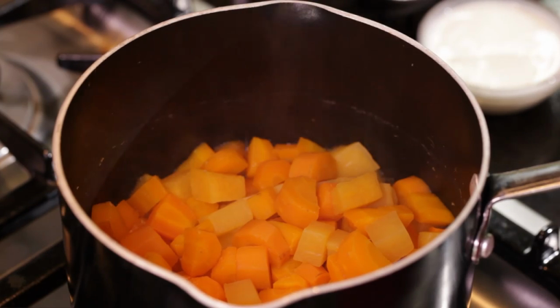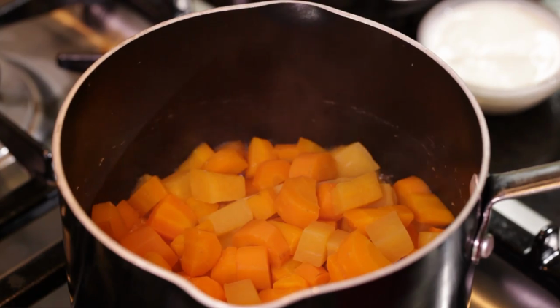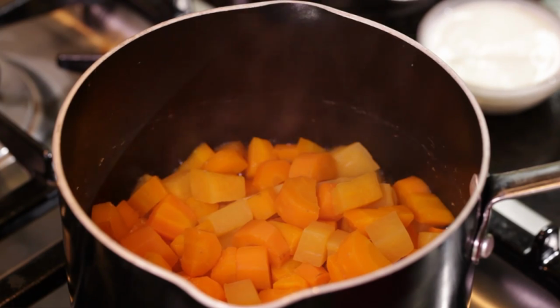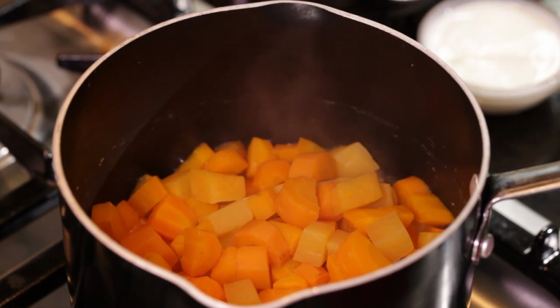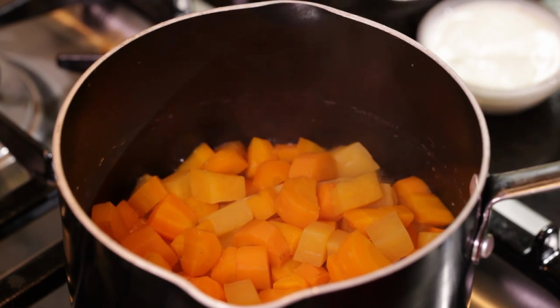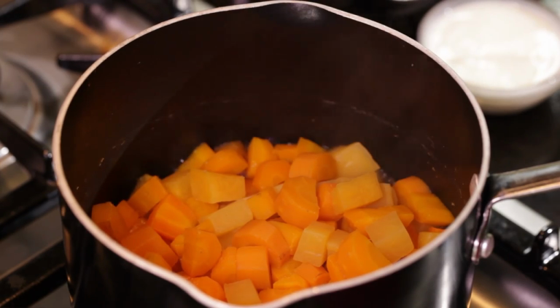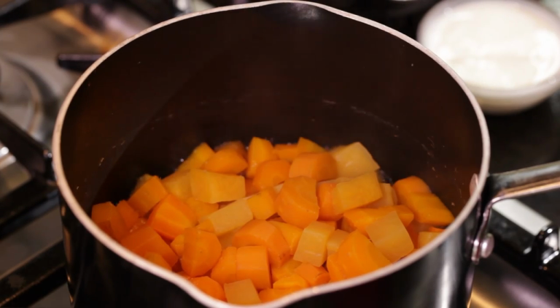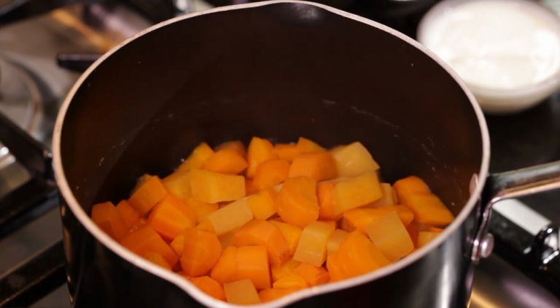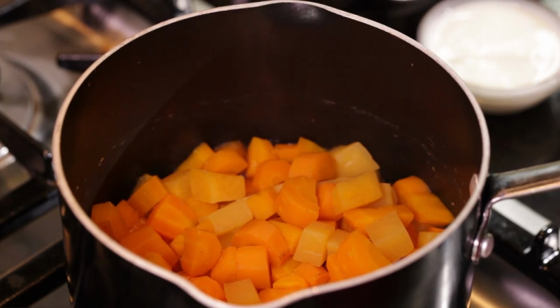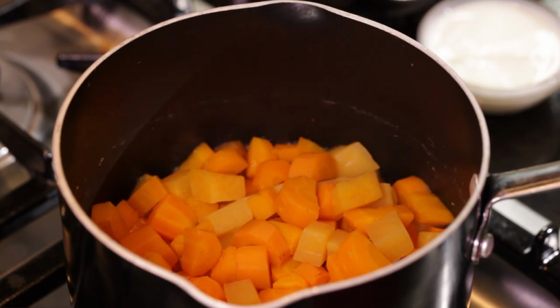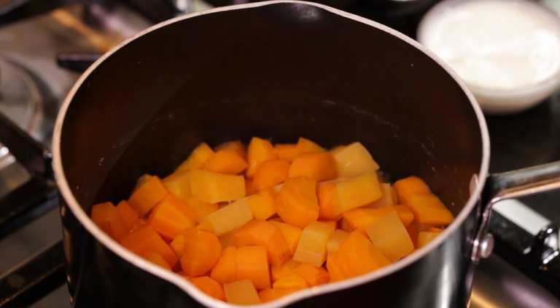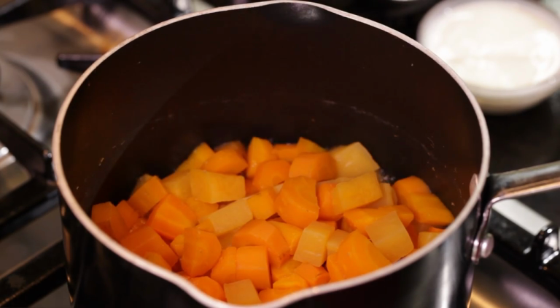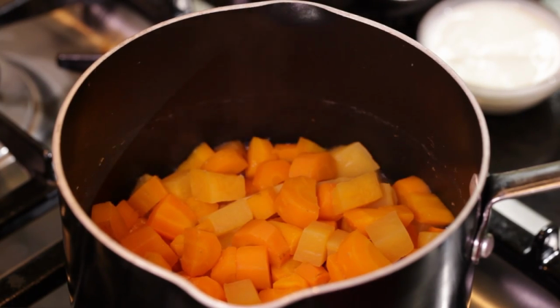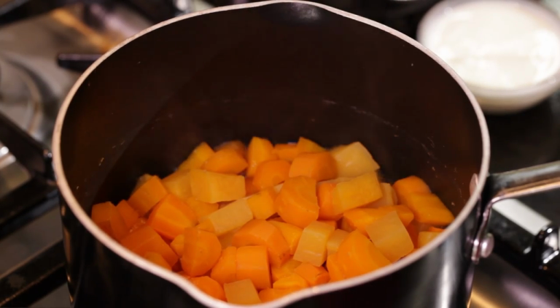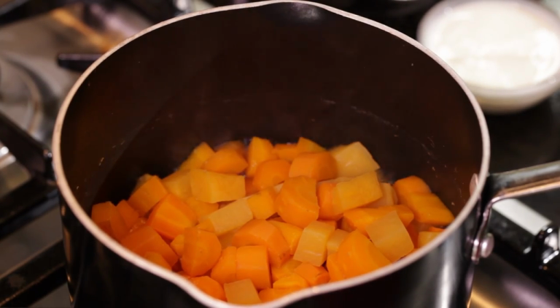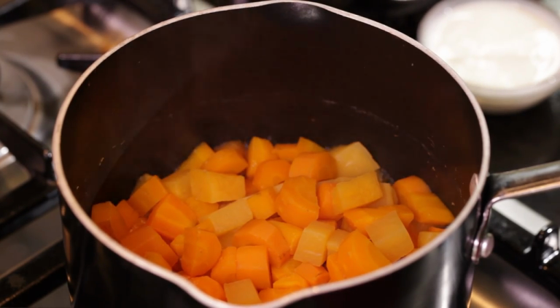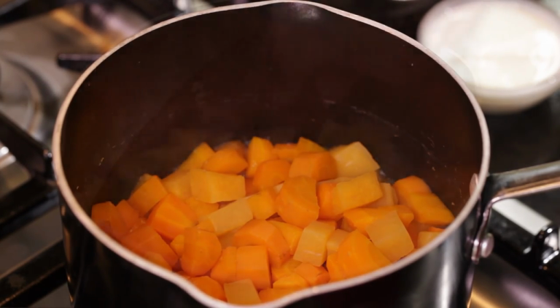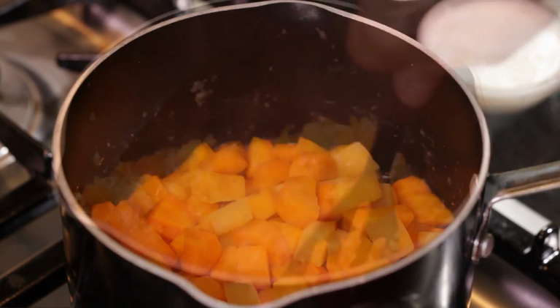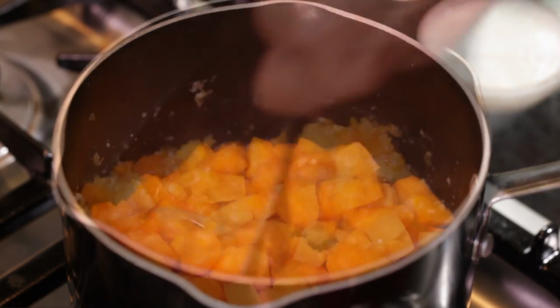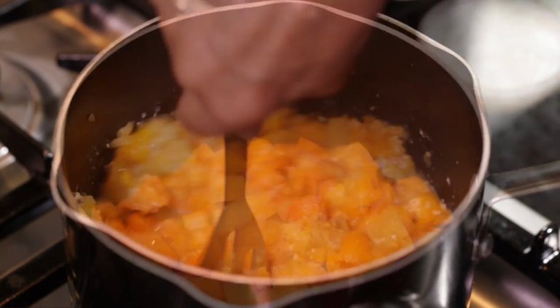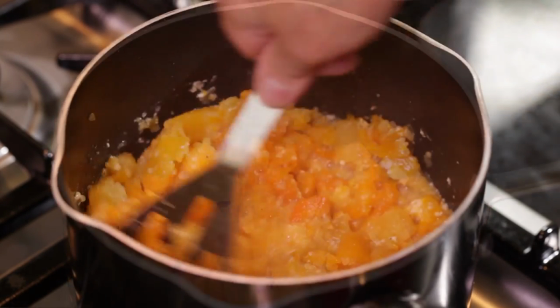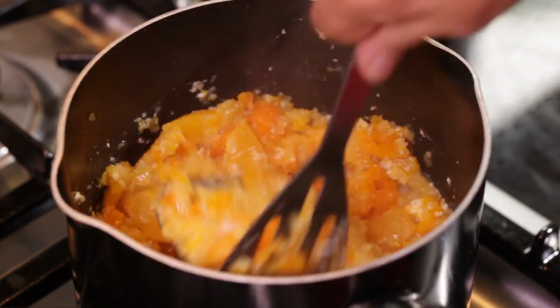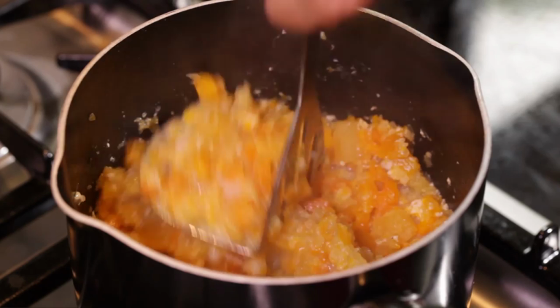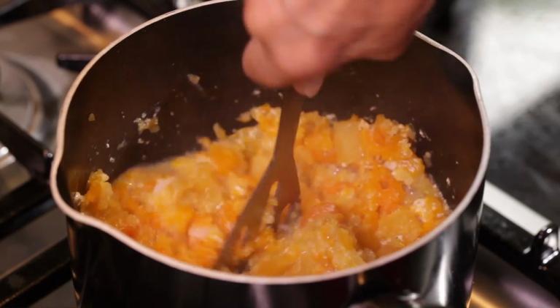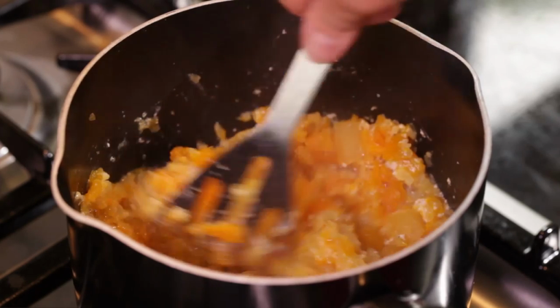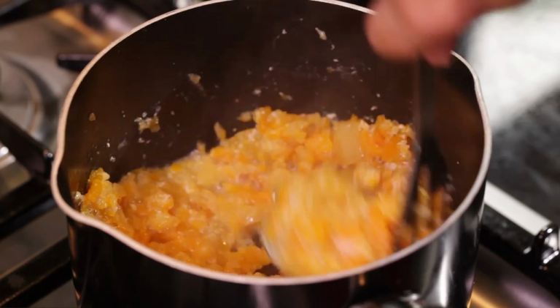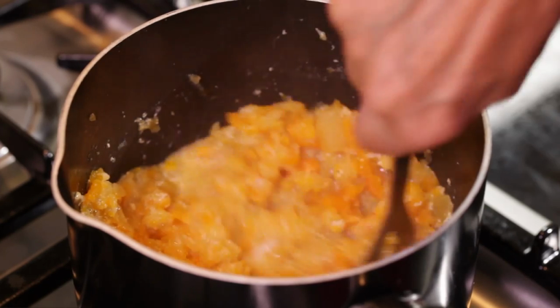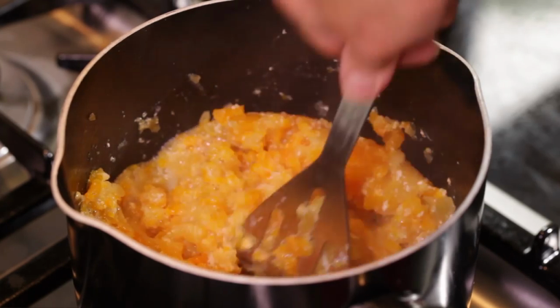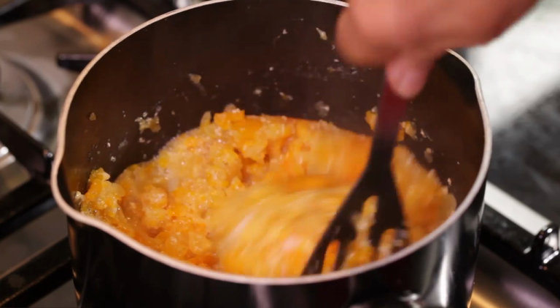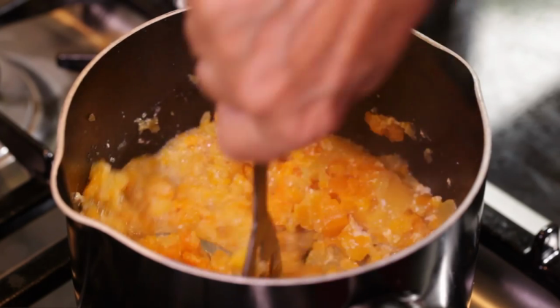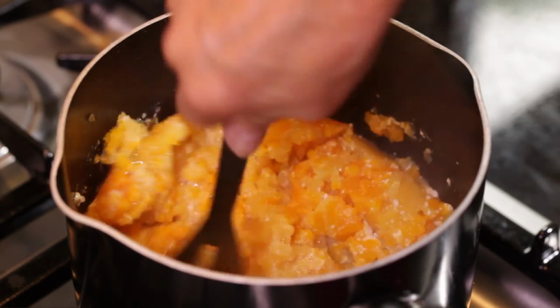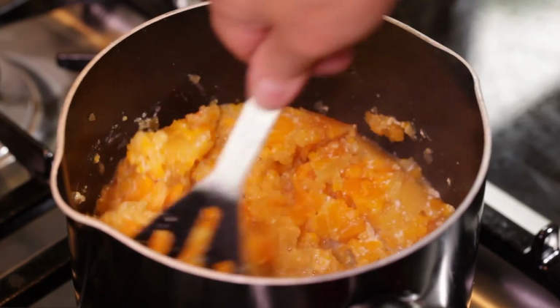Start off by boiling the veggies until tender. Then mash with the egg and yoghurt.